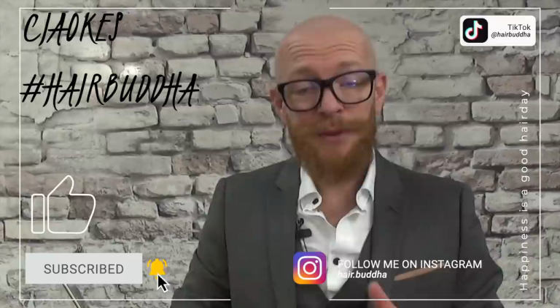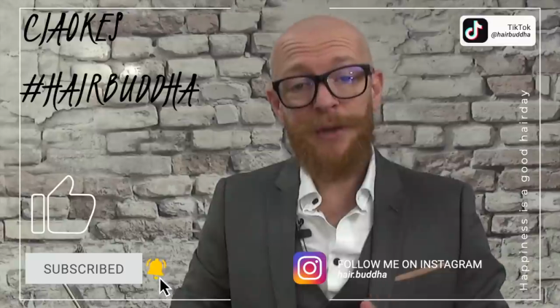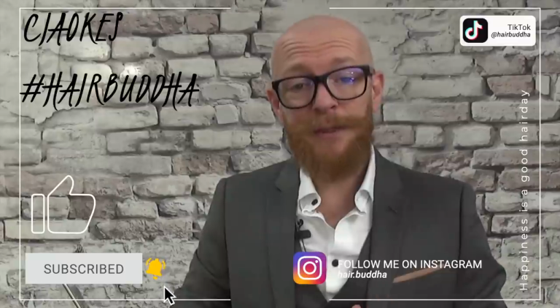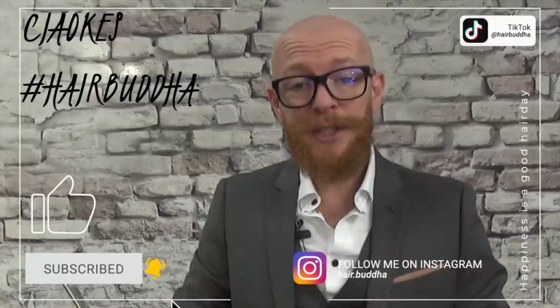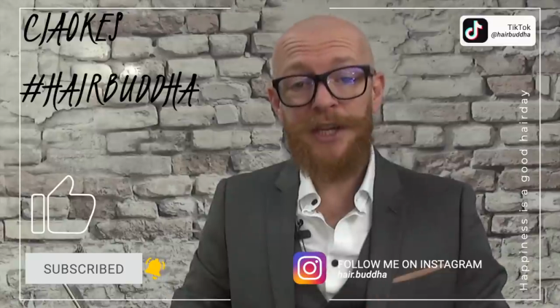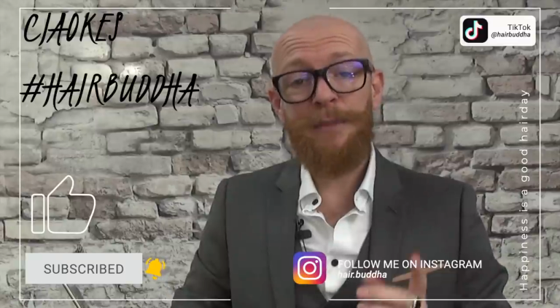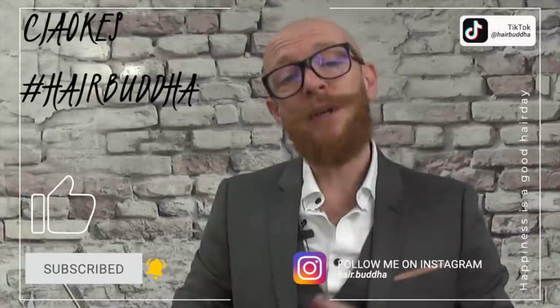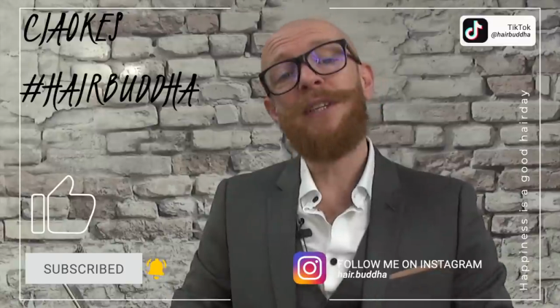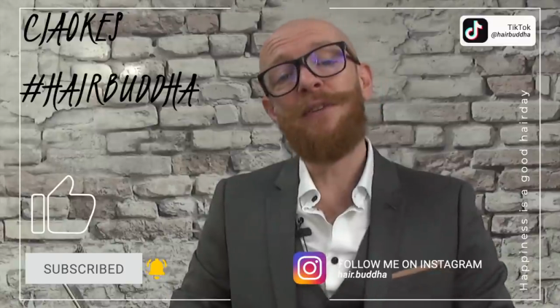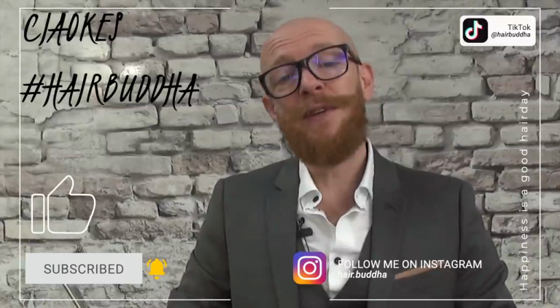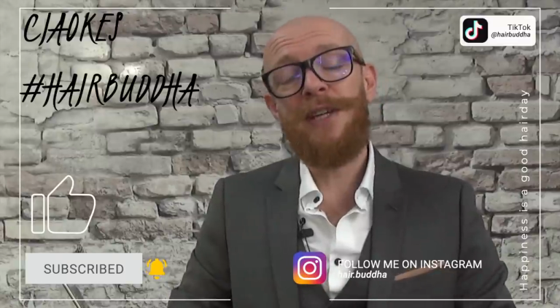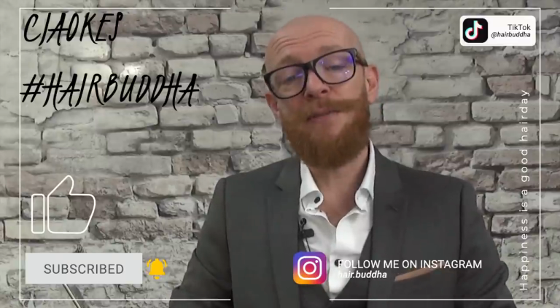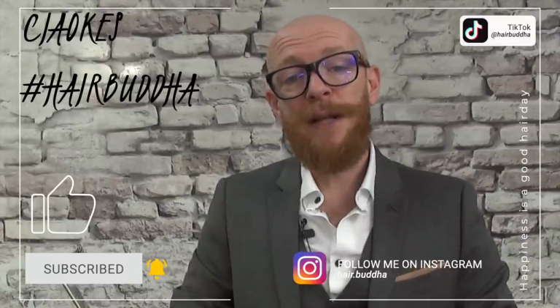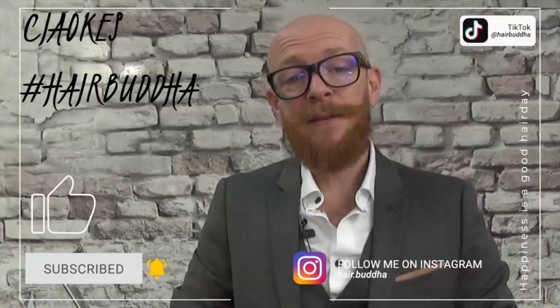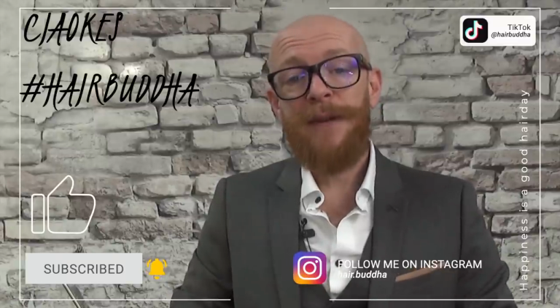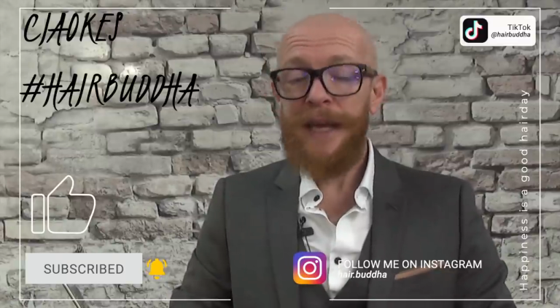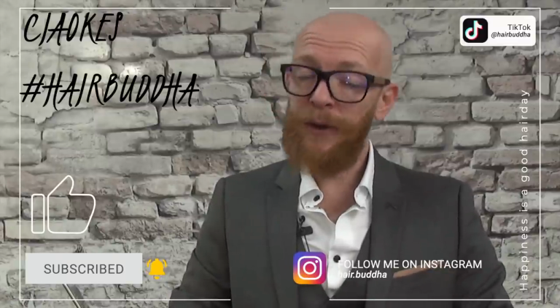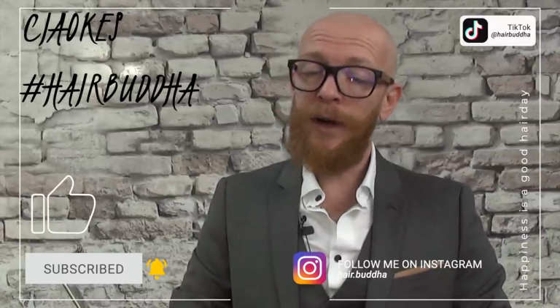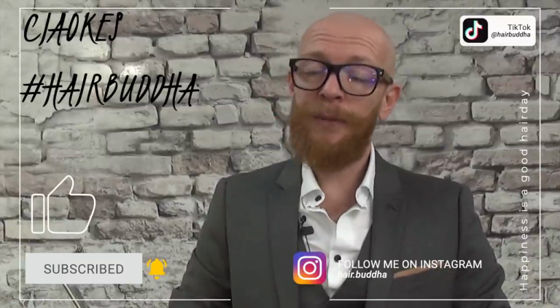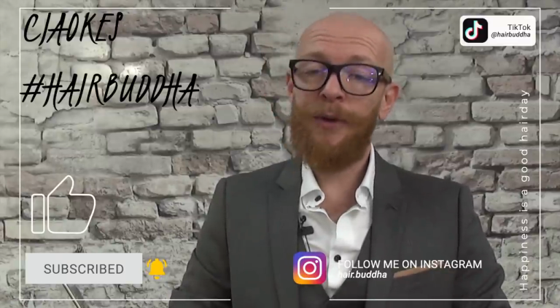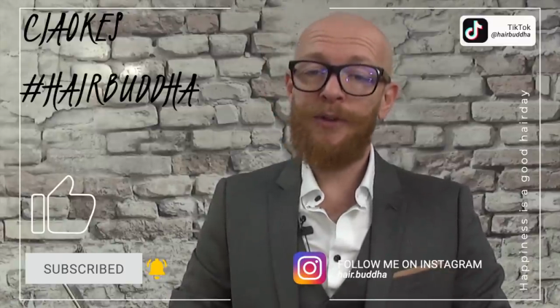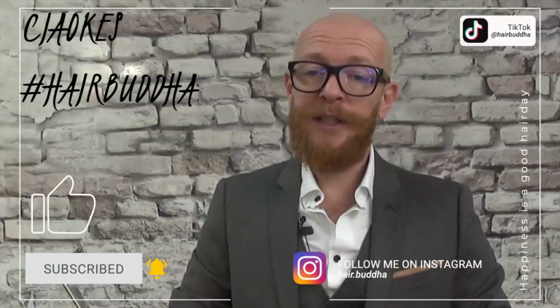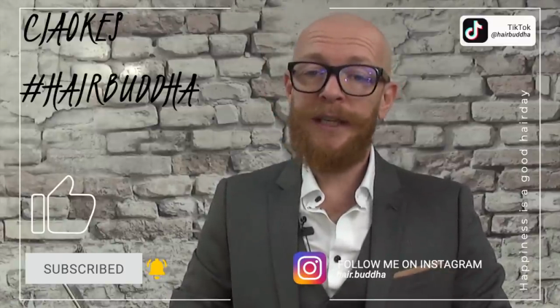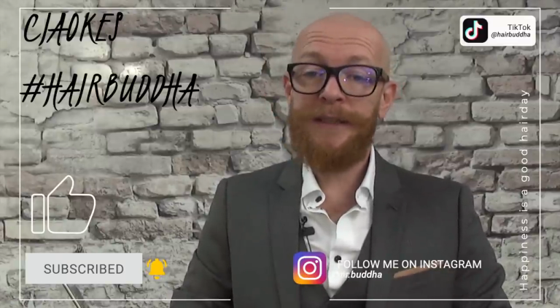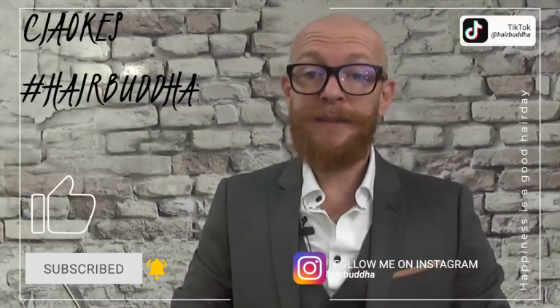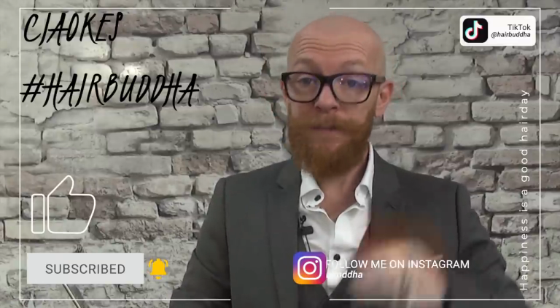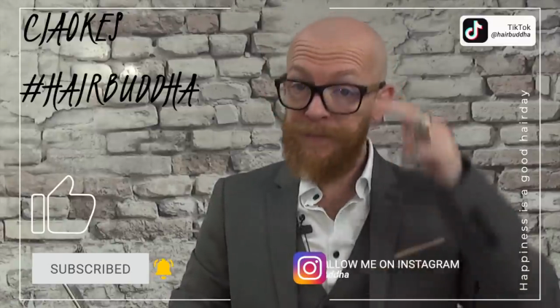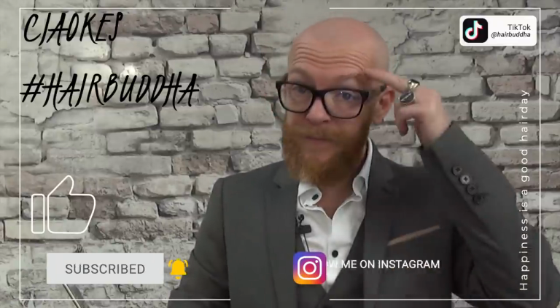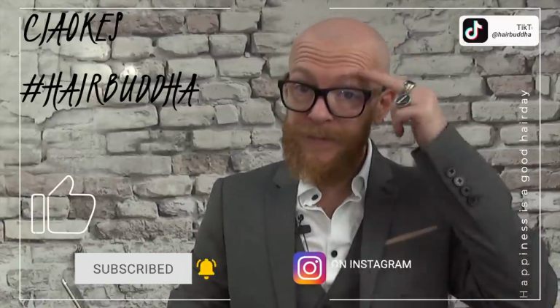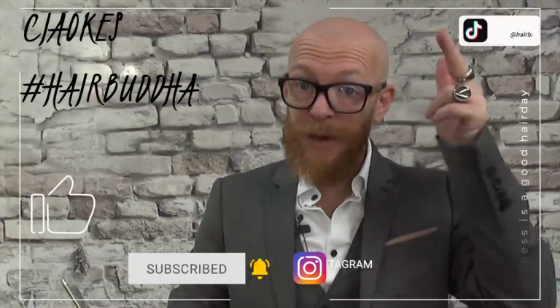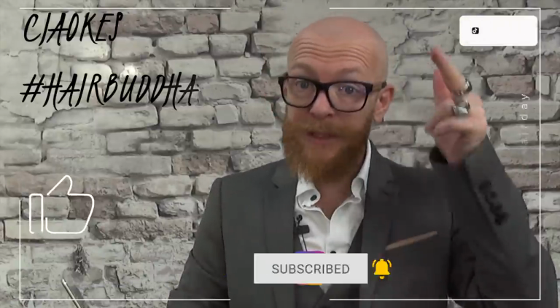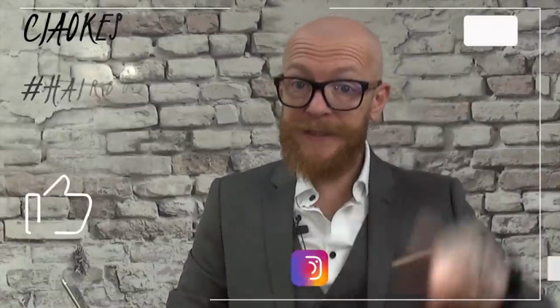If you like this video, please give it a thumbs up, subscribe to my channel, and press that notification bell.